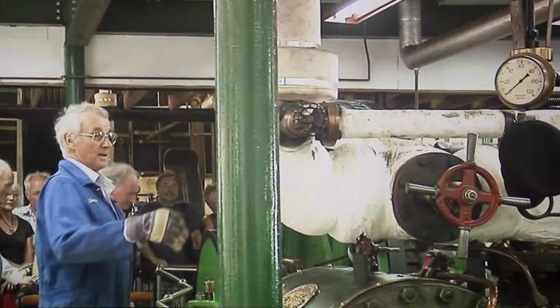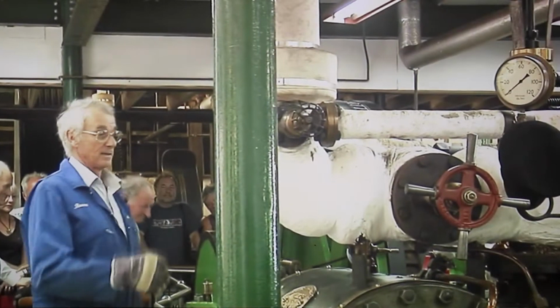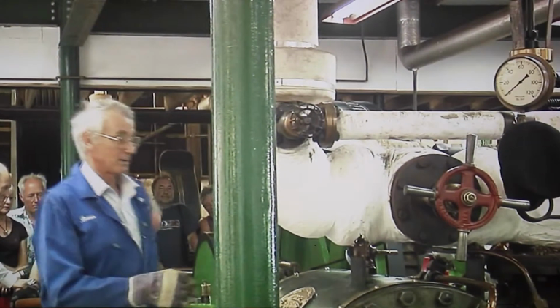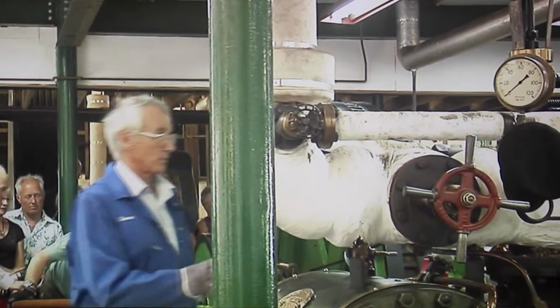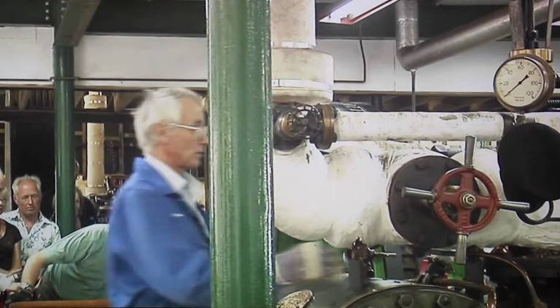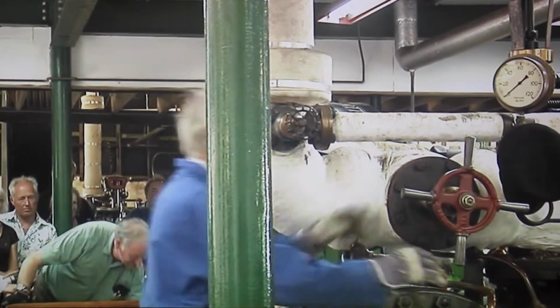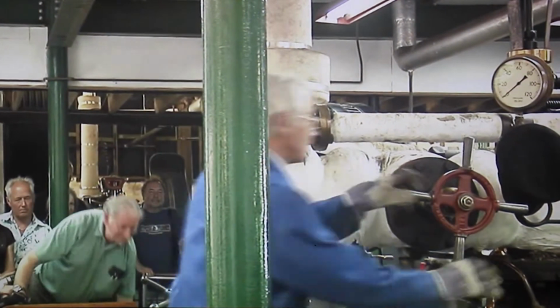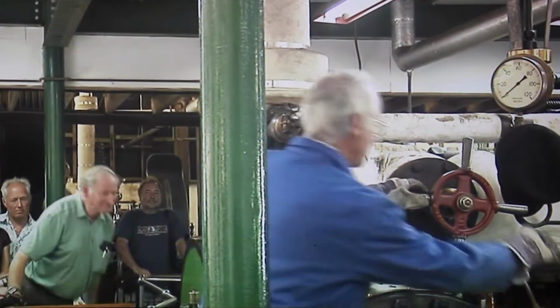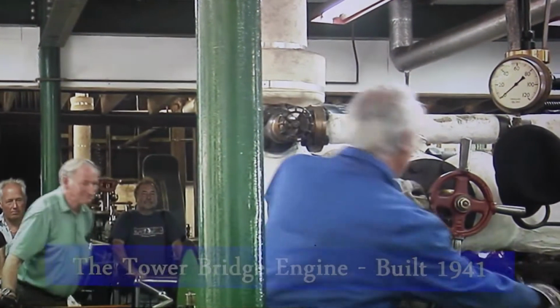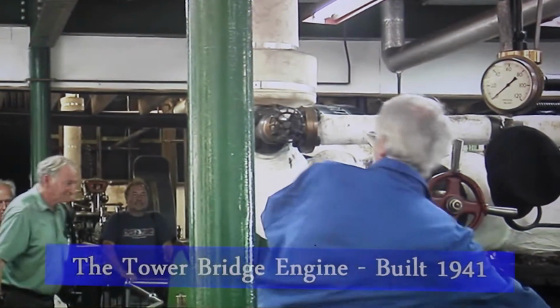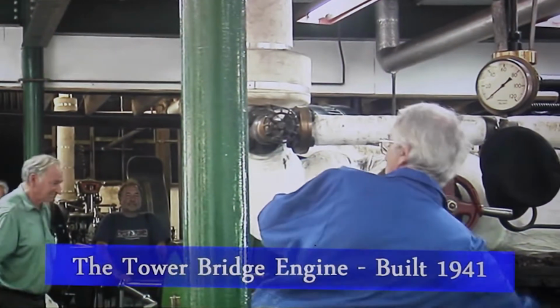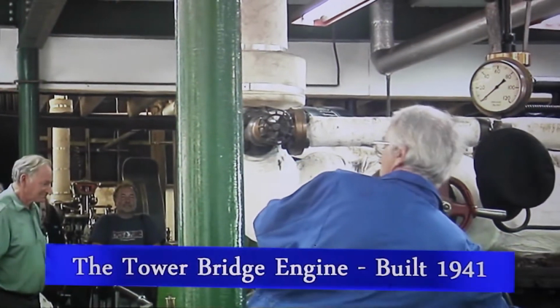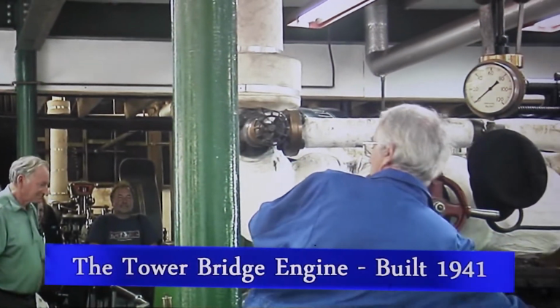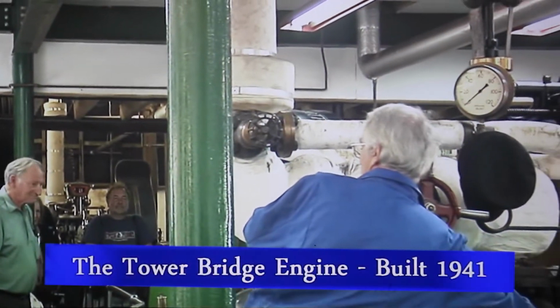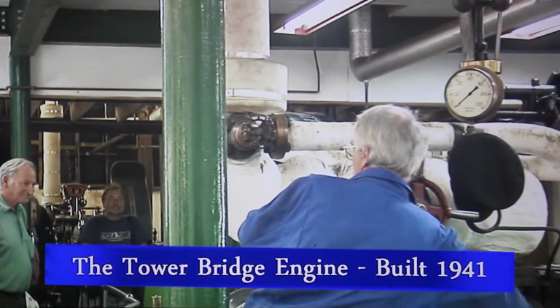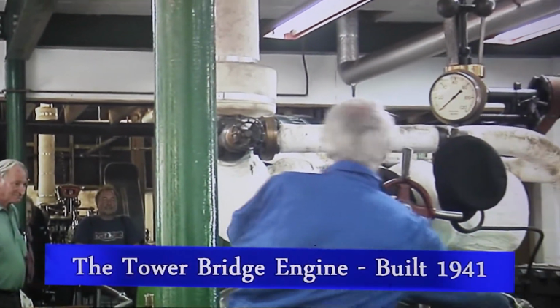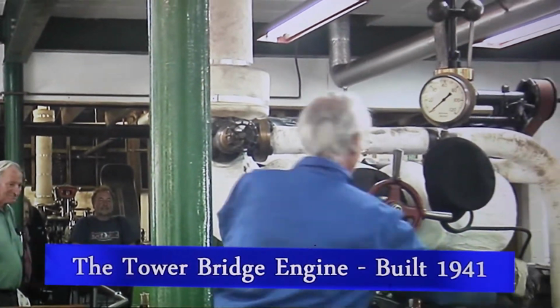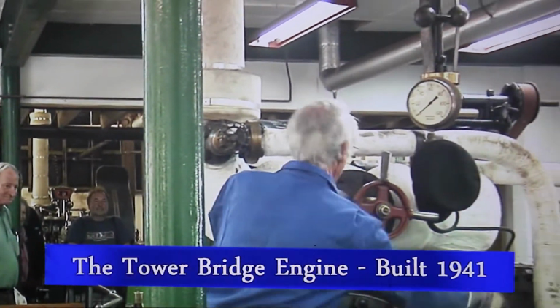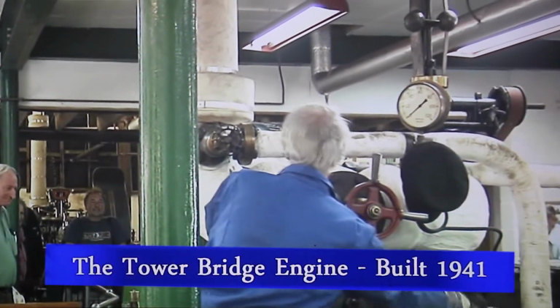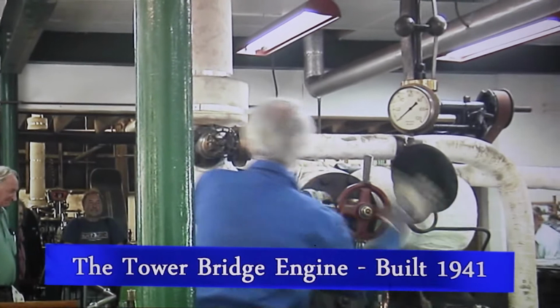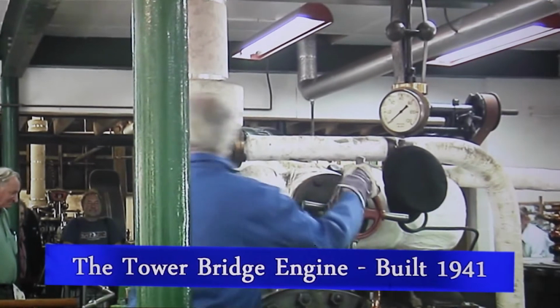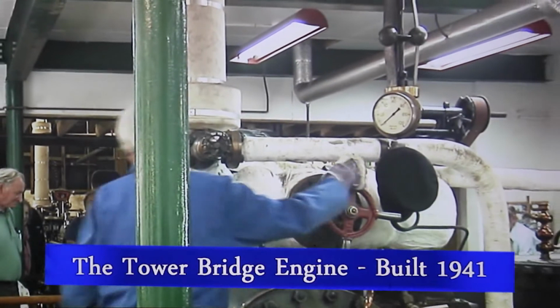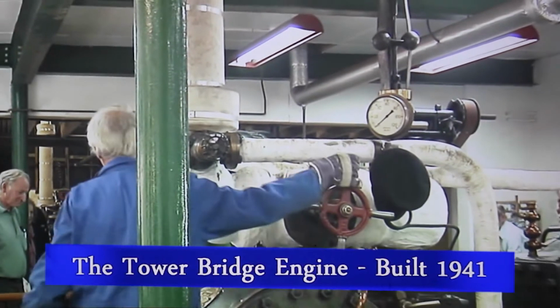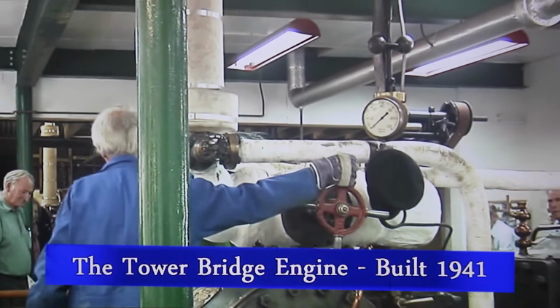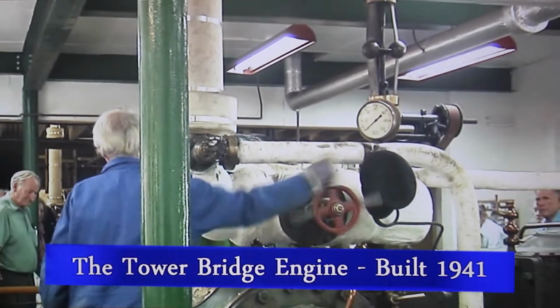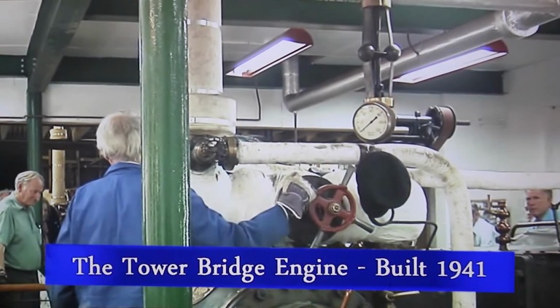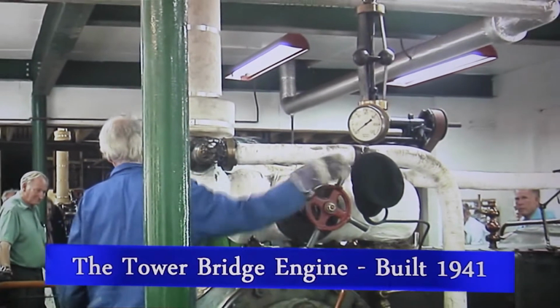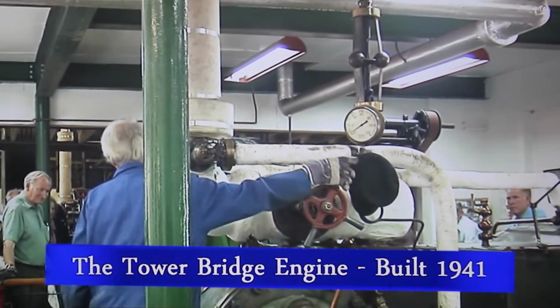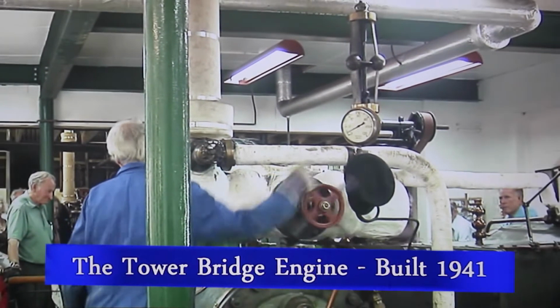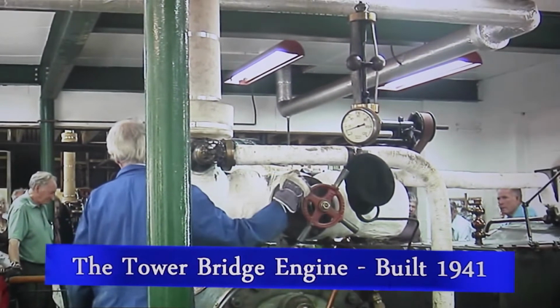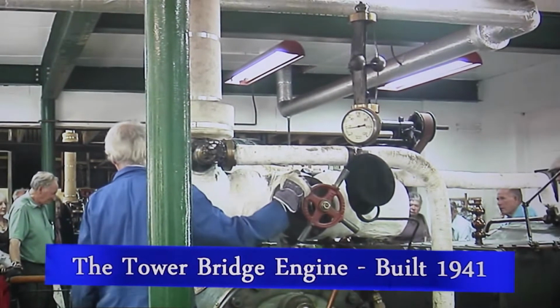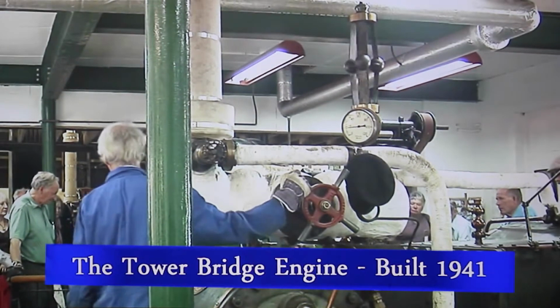We'll just drain the steam from the main steam line and then full steam on the engine and away she goes.